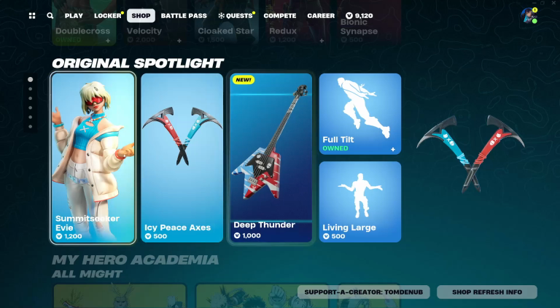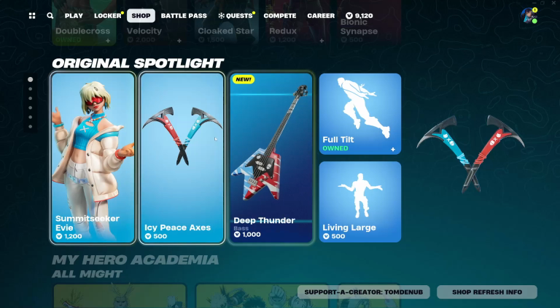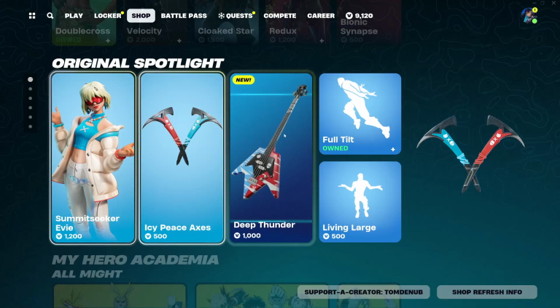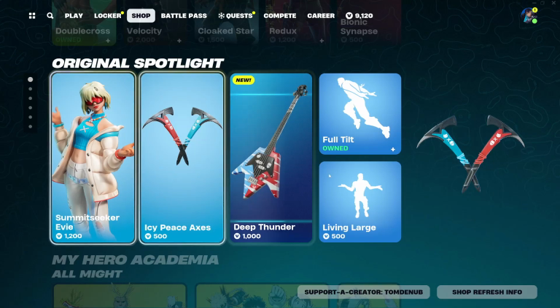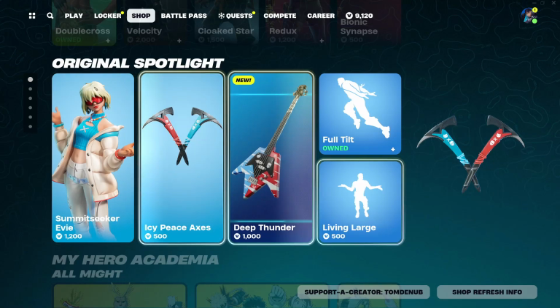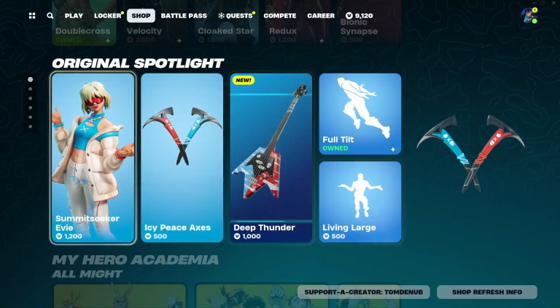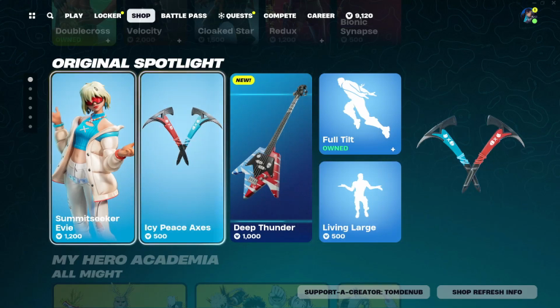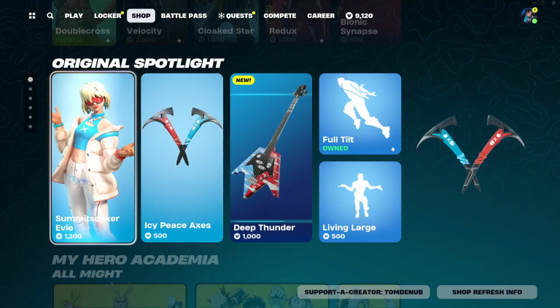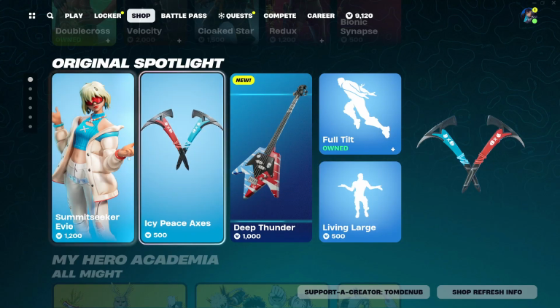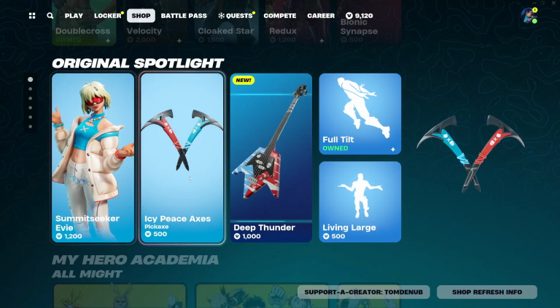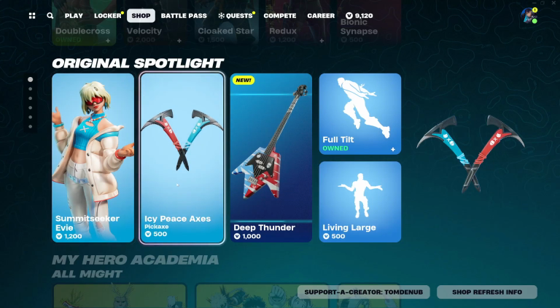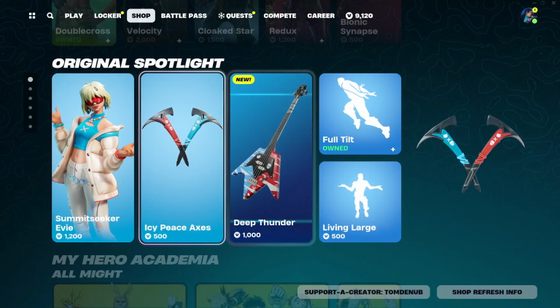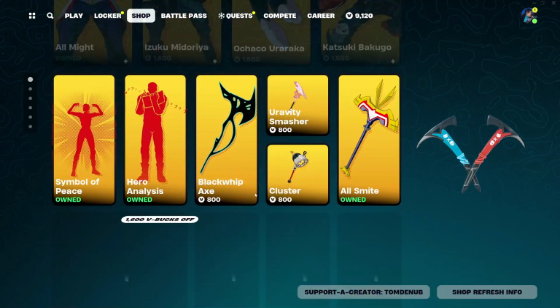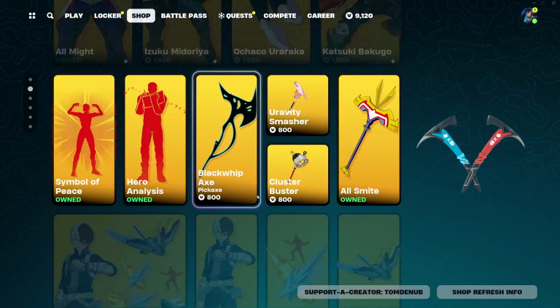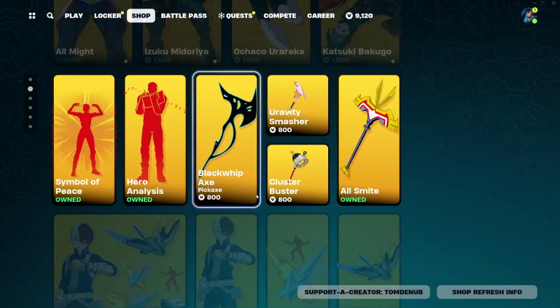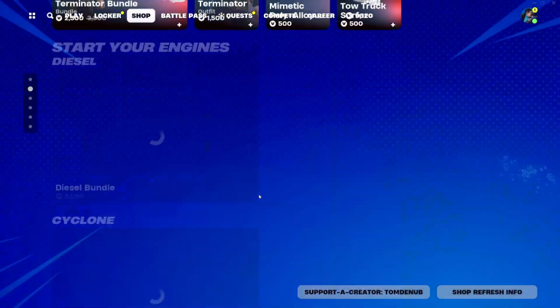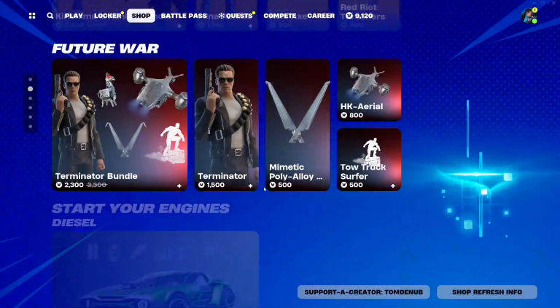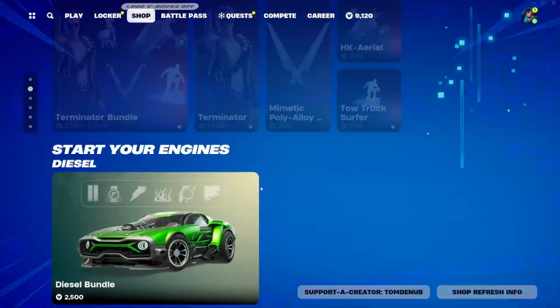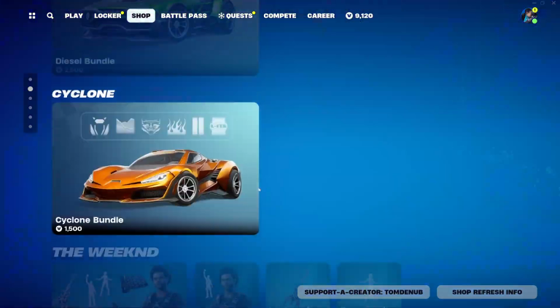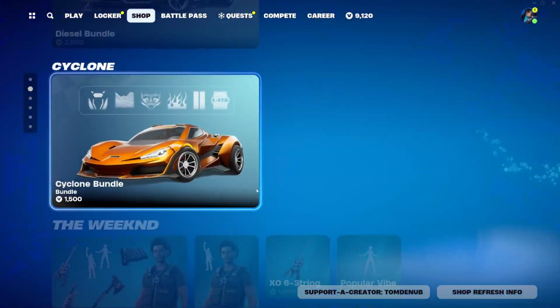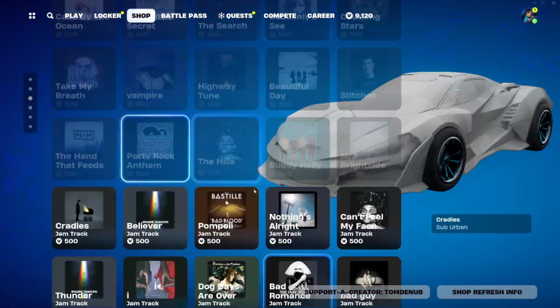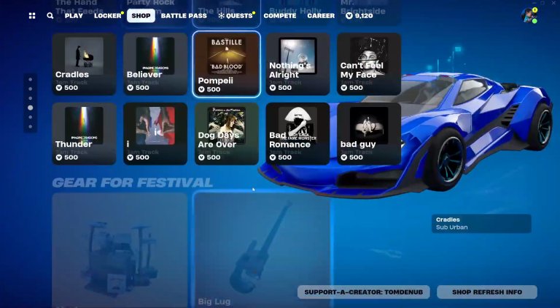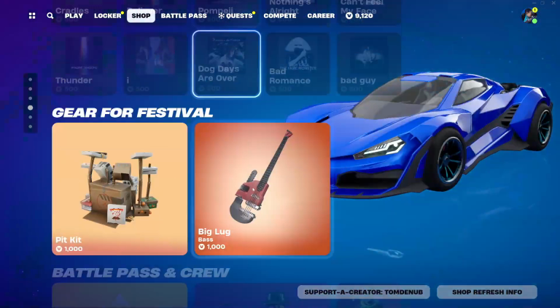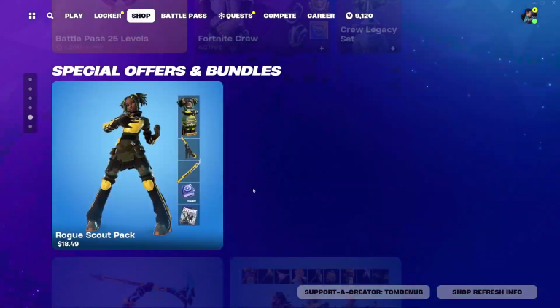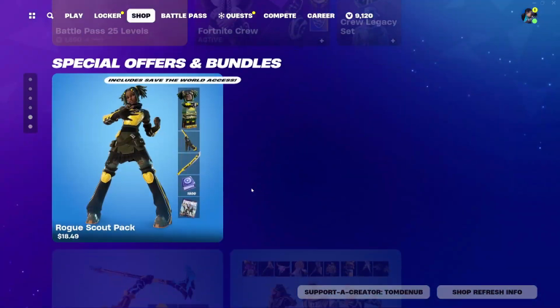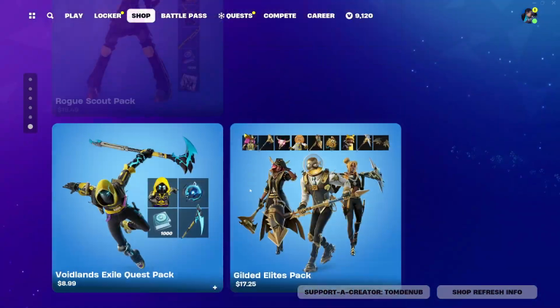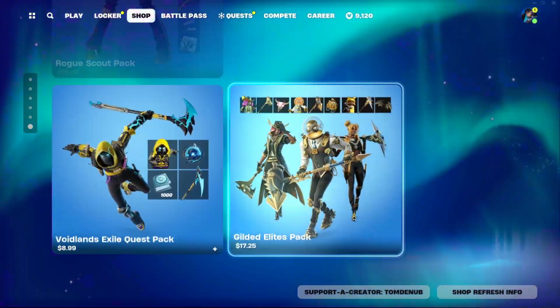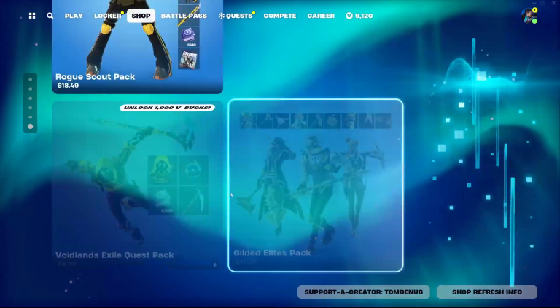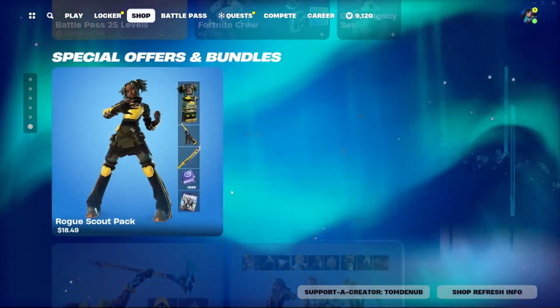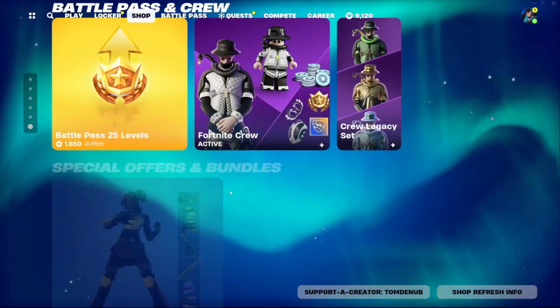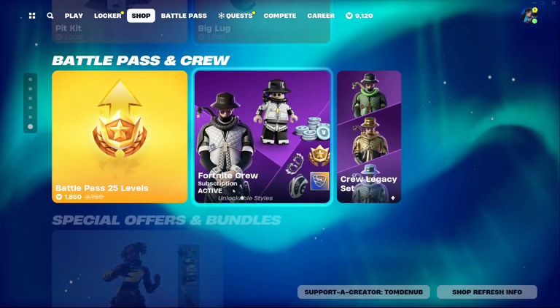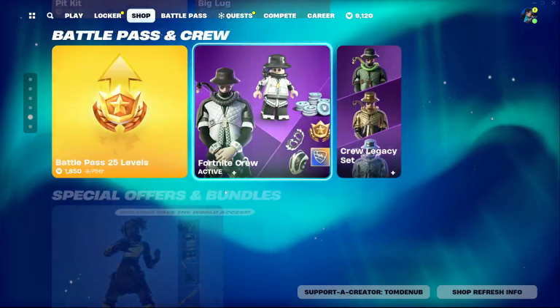Hey guys, welcome back to another Young Chaos Game, and today's January 21st, 2024, and we'll be checking the item shop out for today.